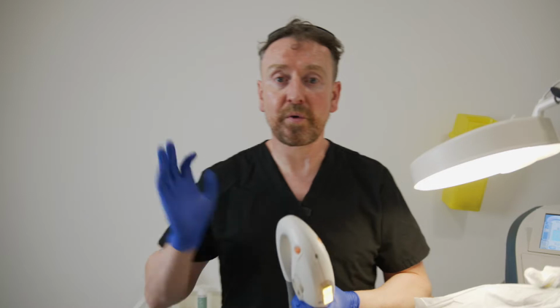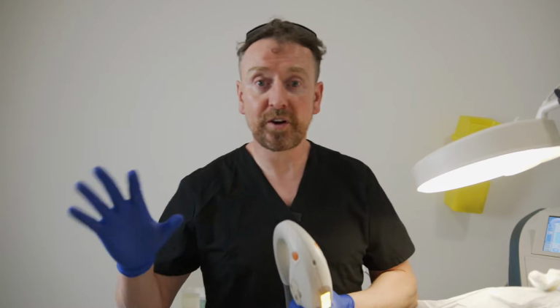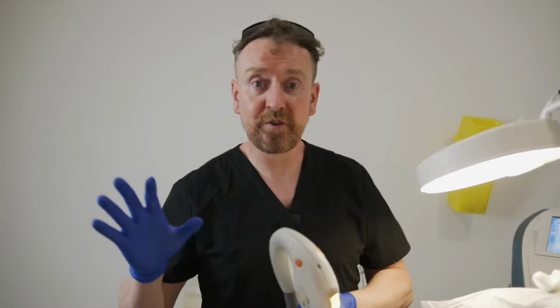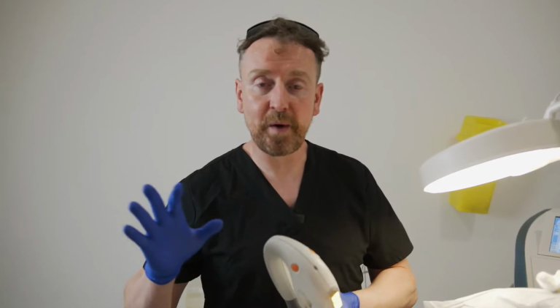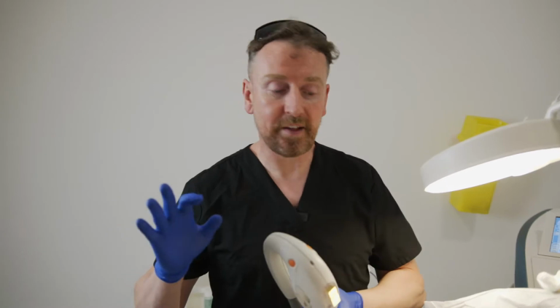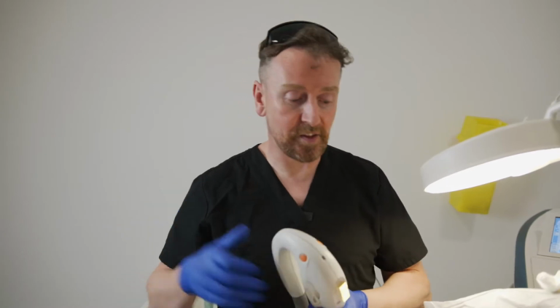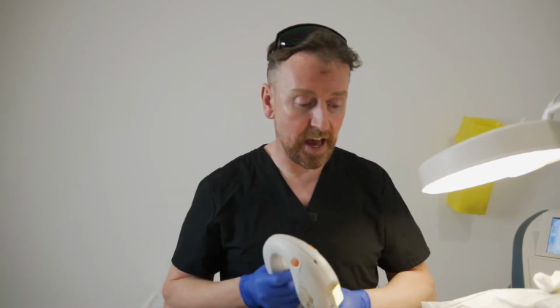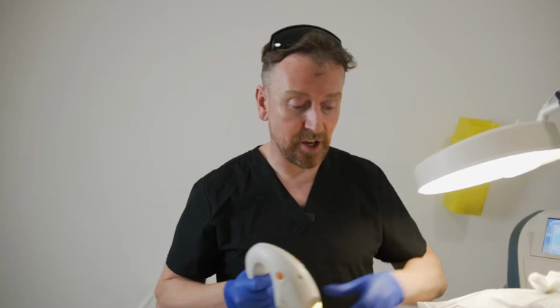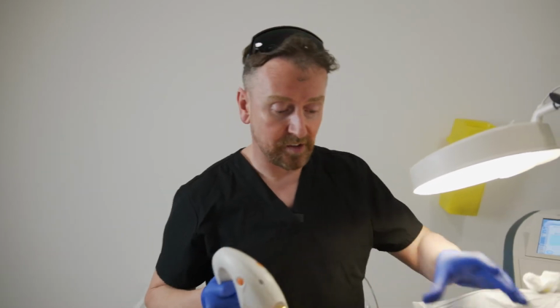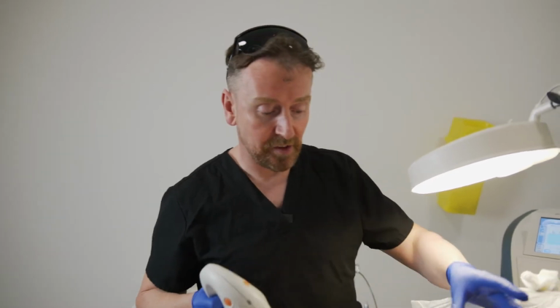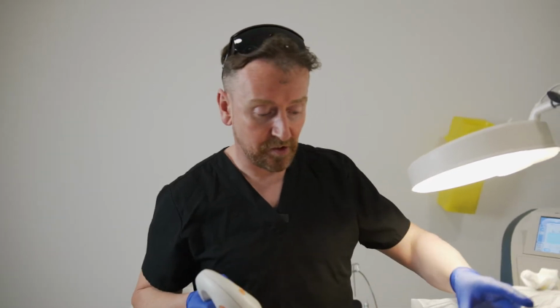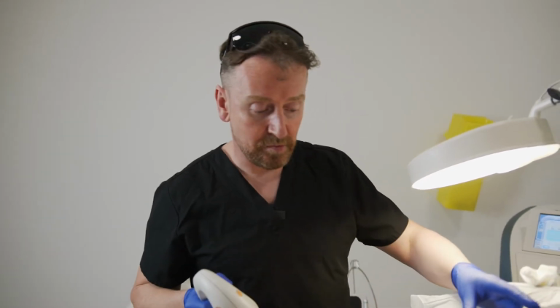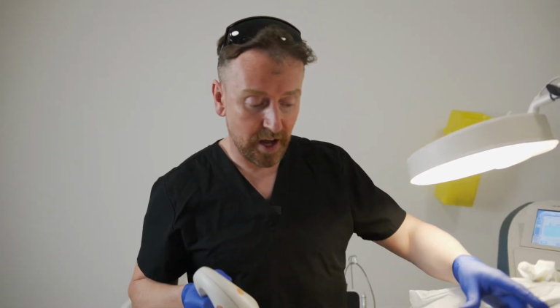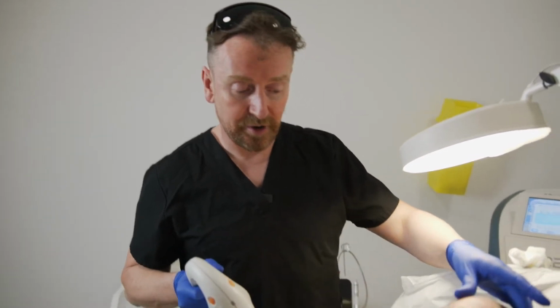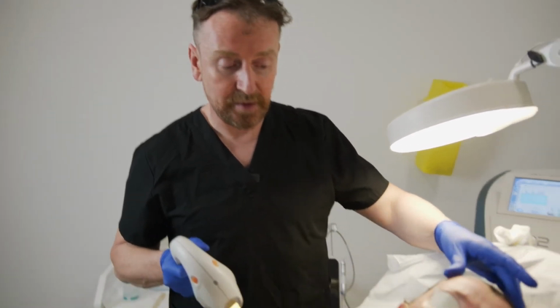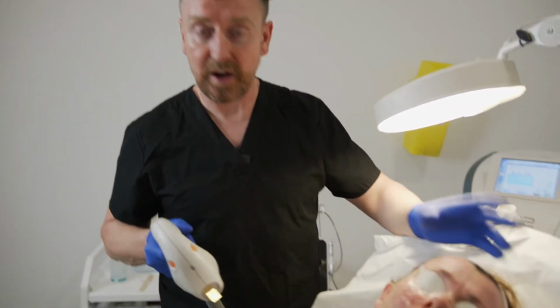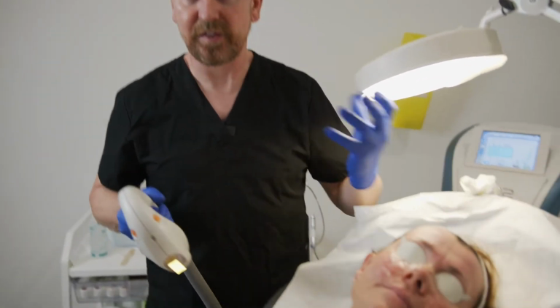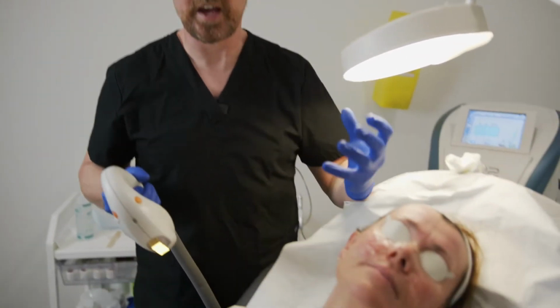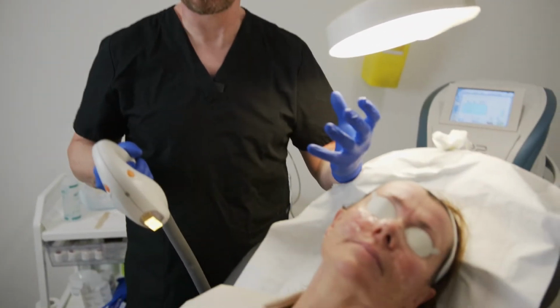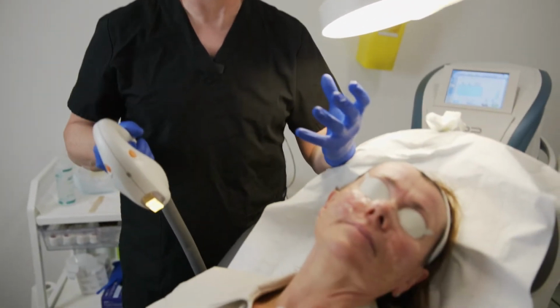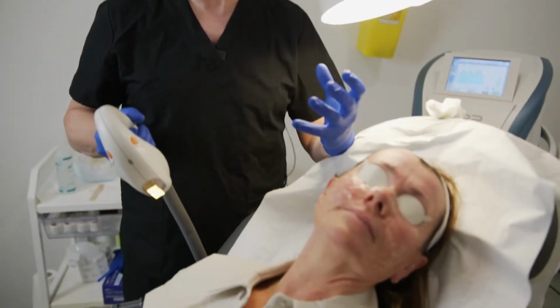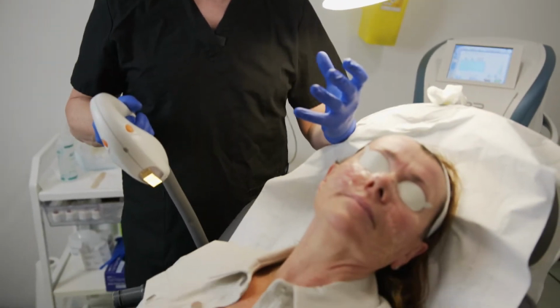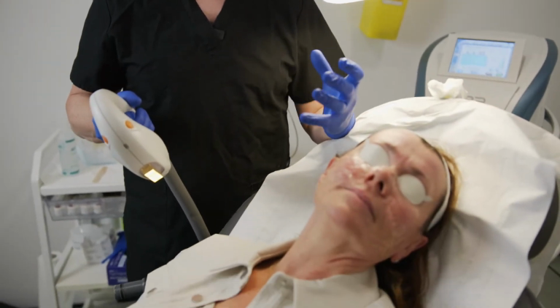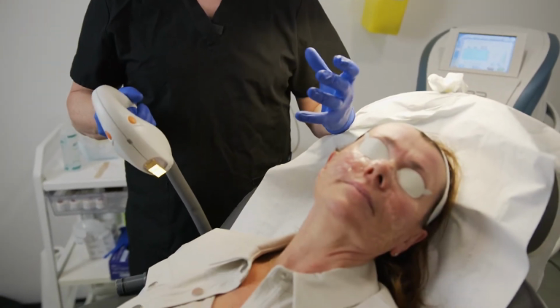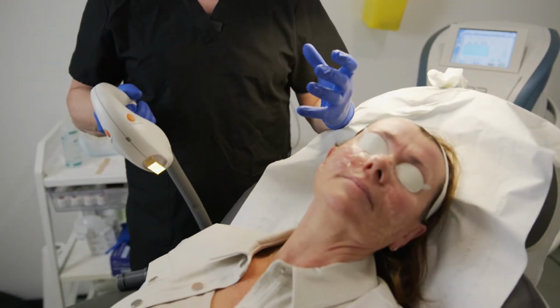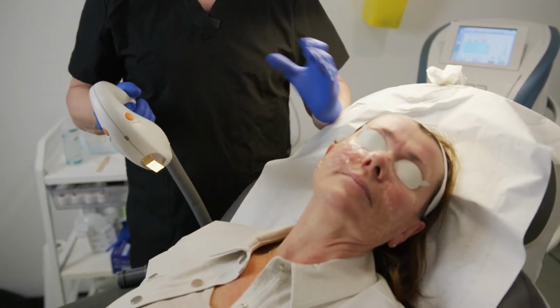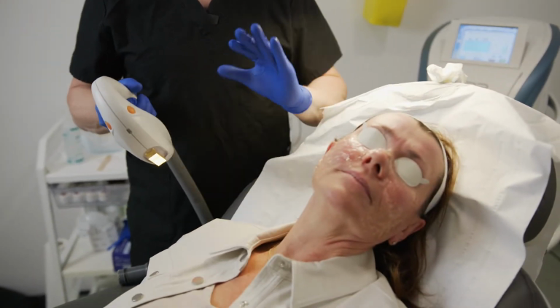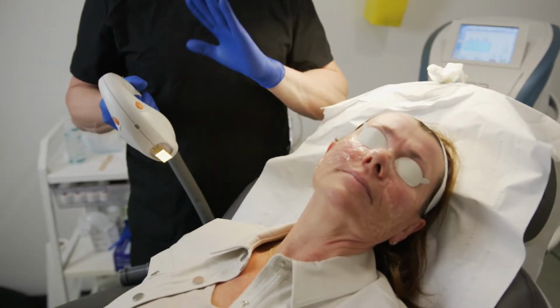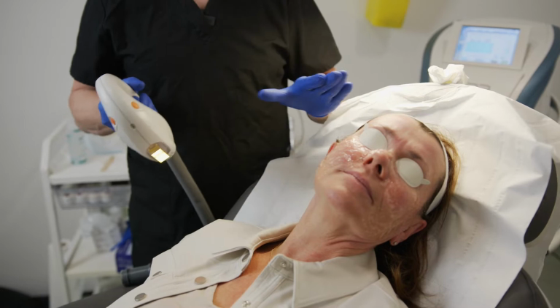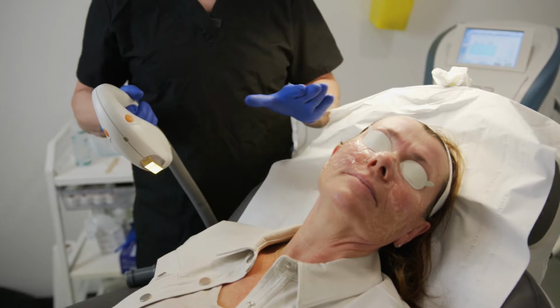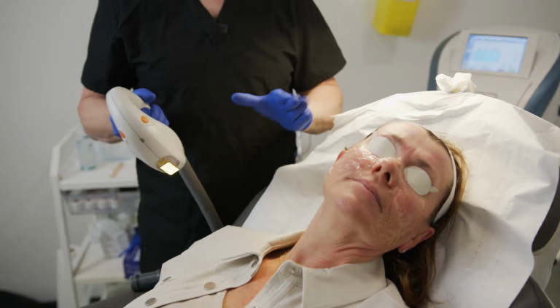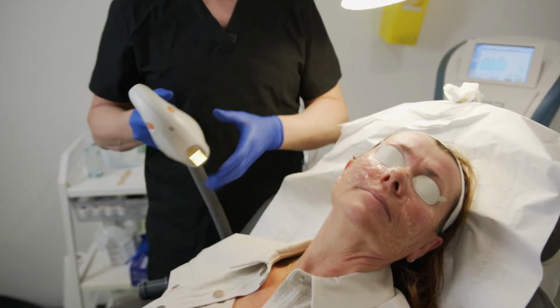We've done our first pass and you can see that there's some mild erythema on the skin, but there's not enough else to see, and that's completely what we want.